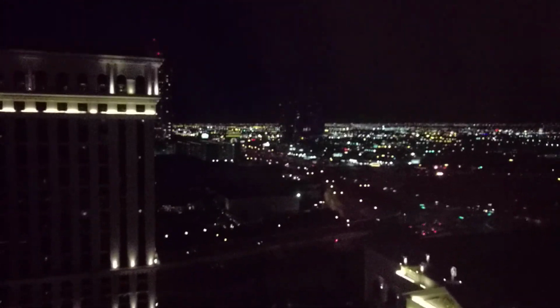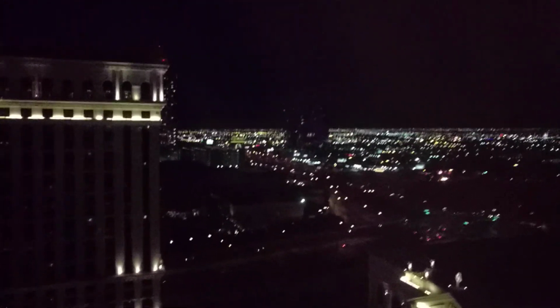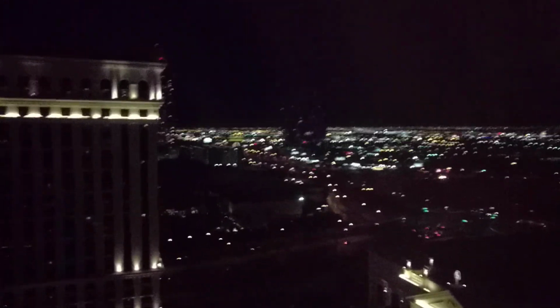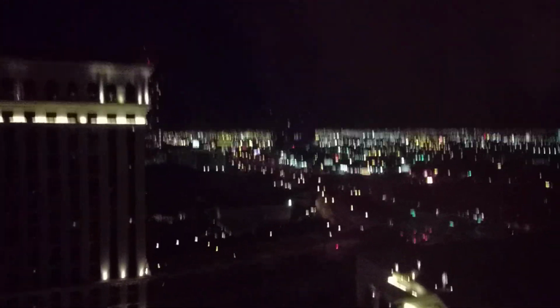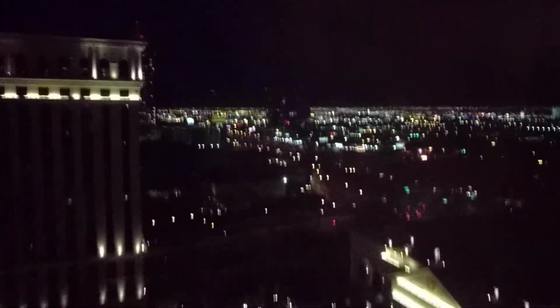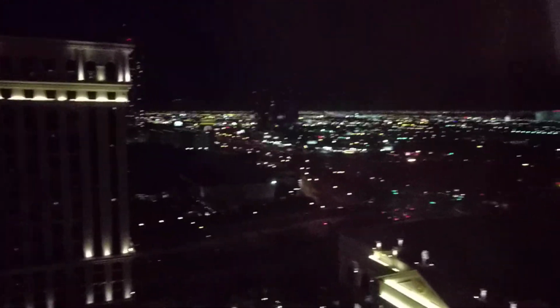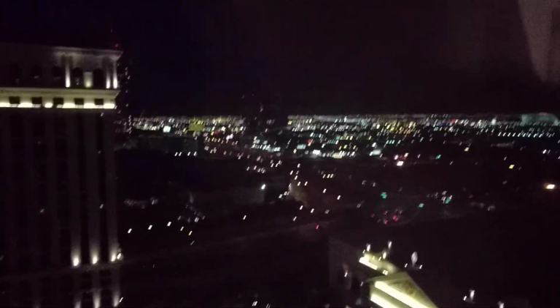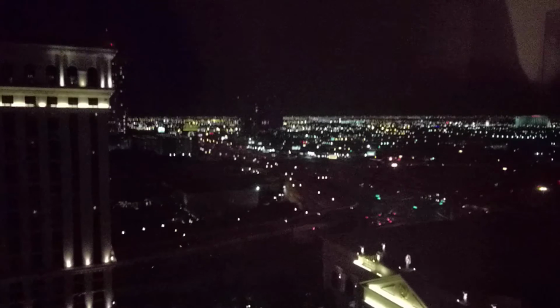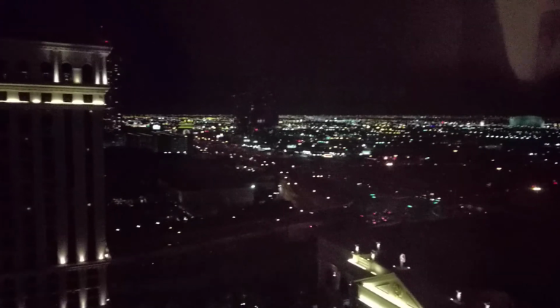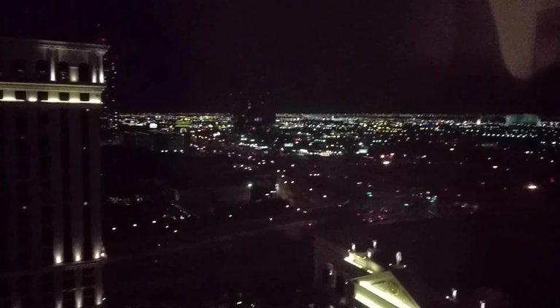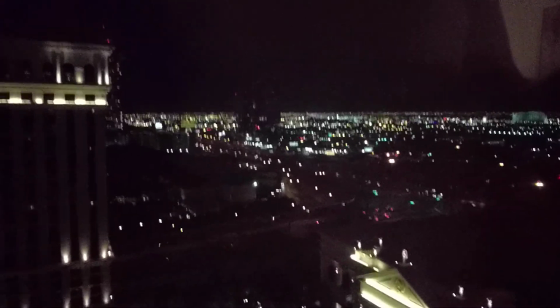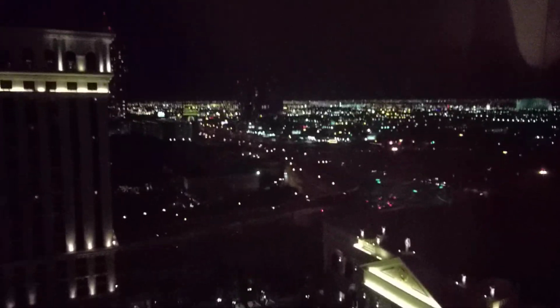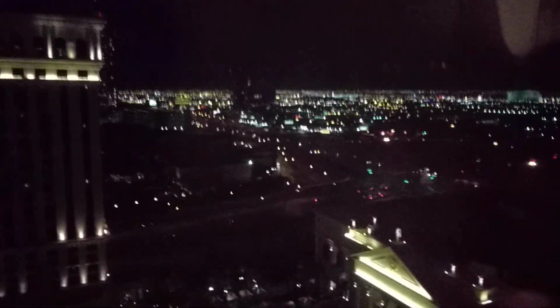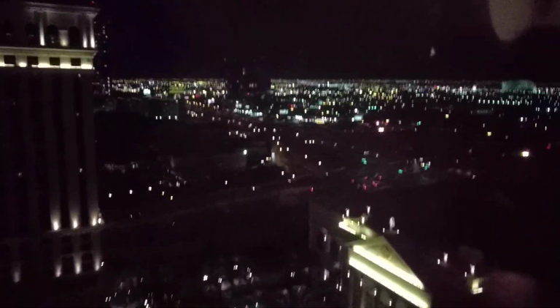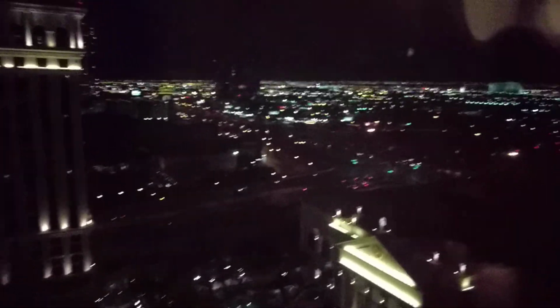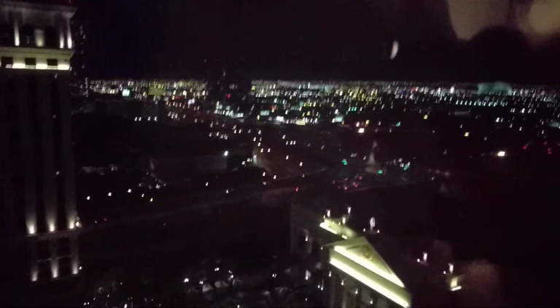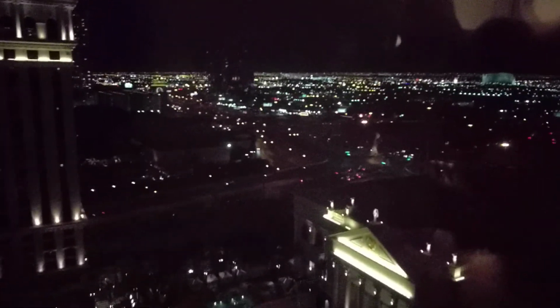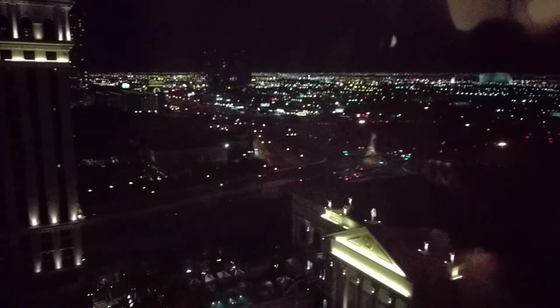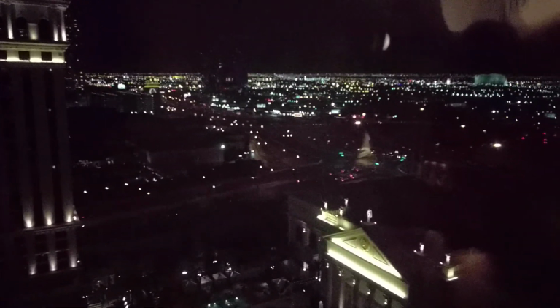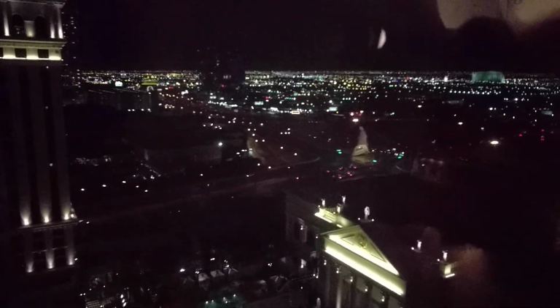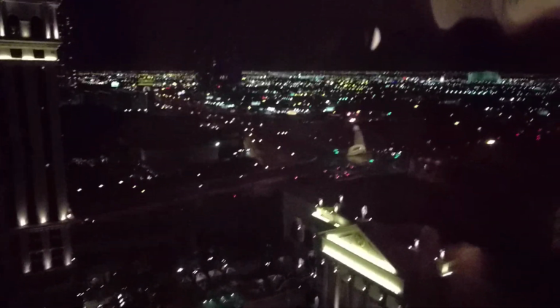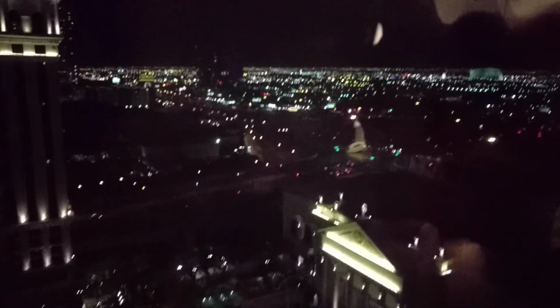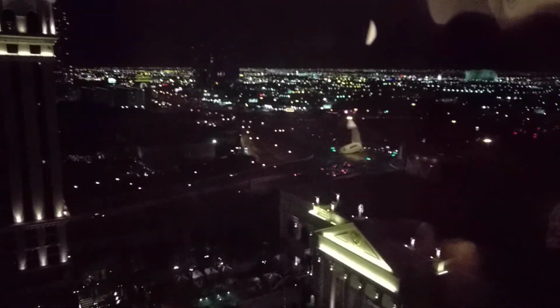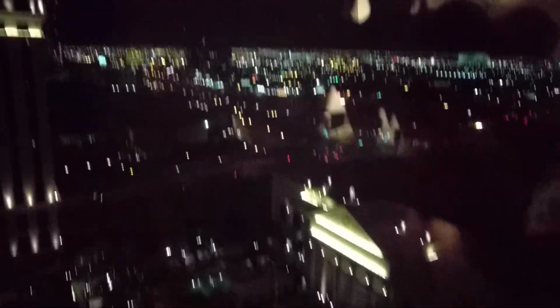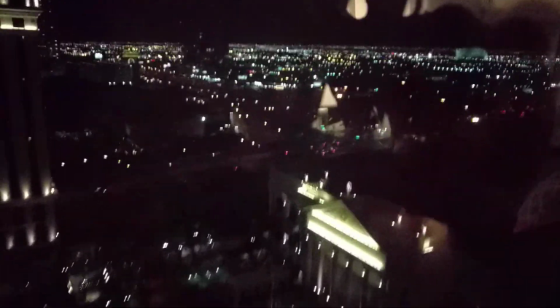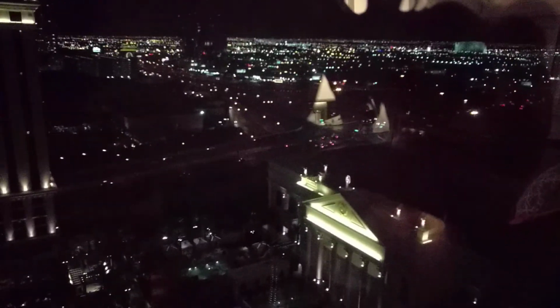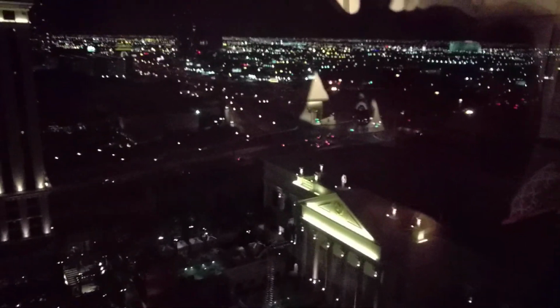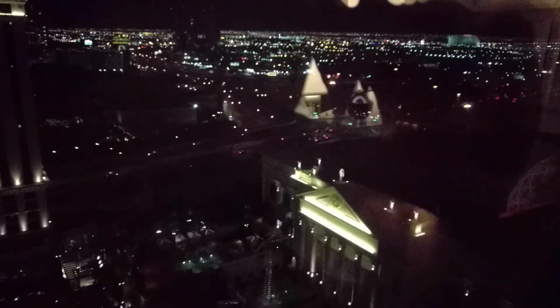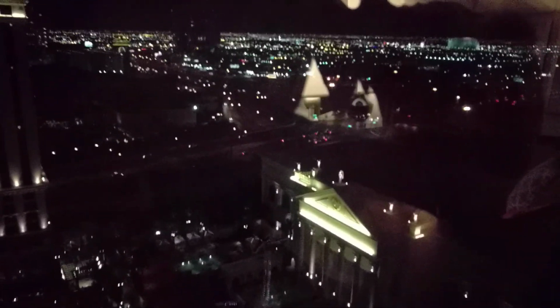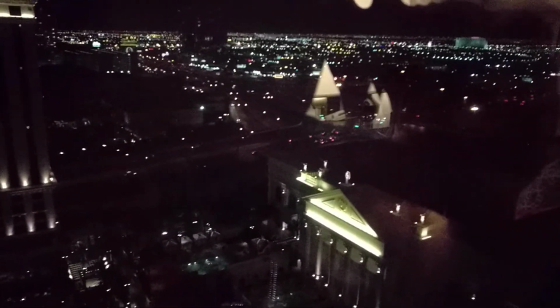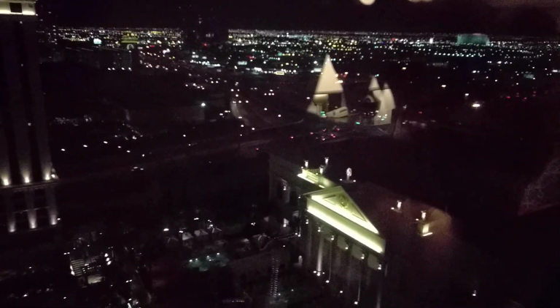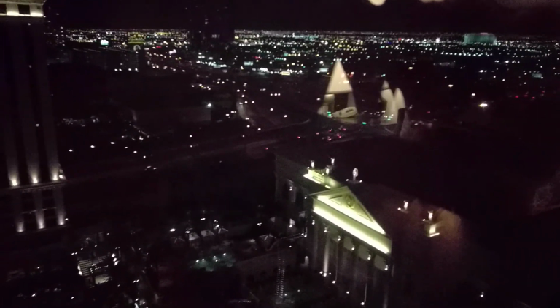Sorry for being out of focus, but yeah, there's a city that never sleeps.